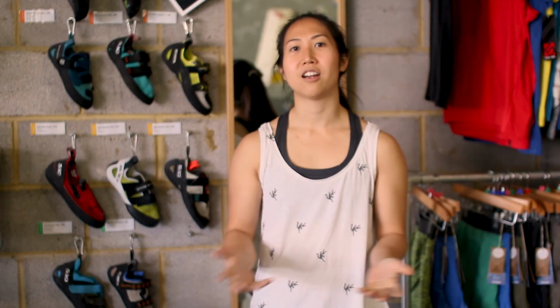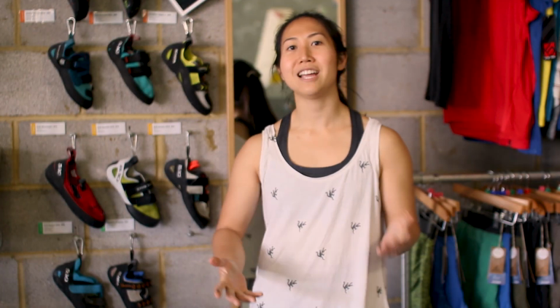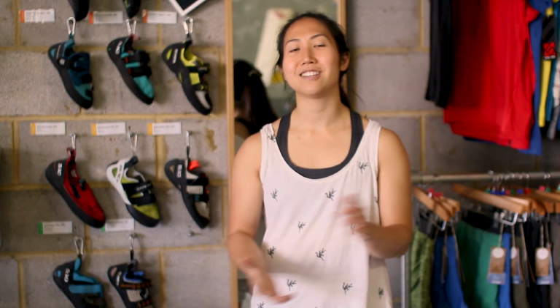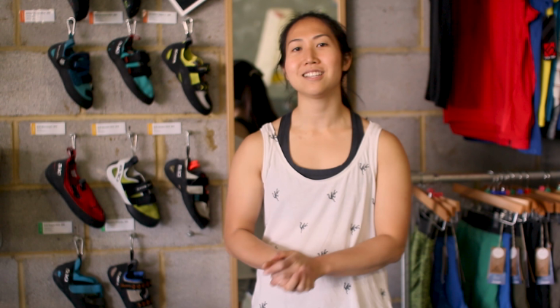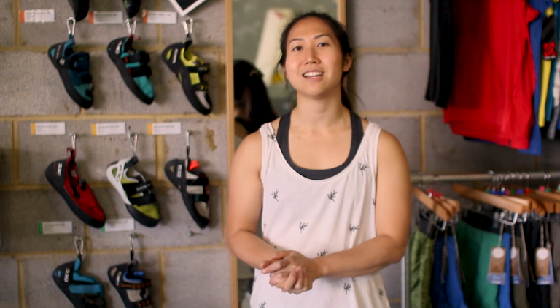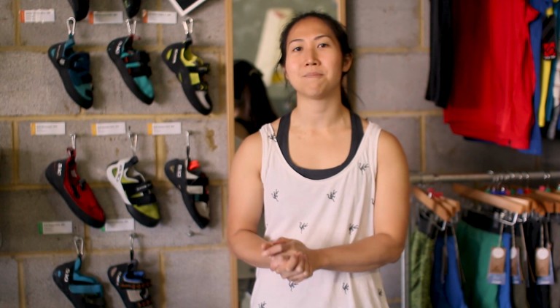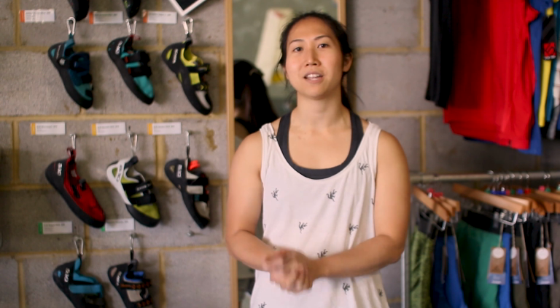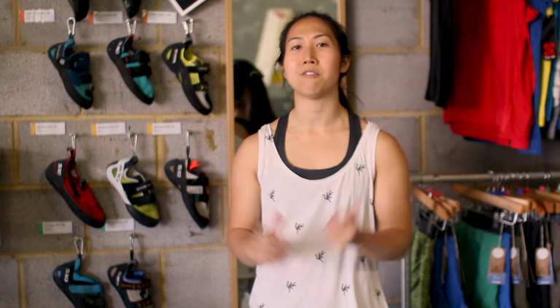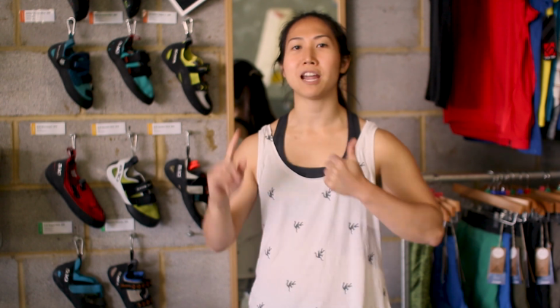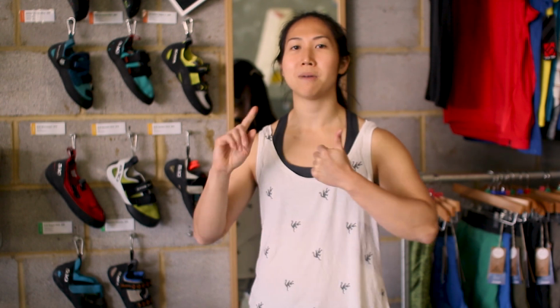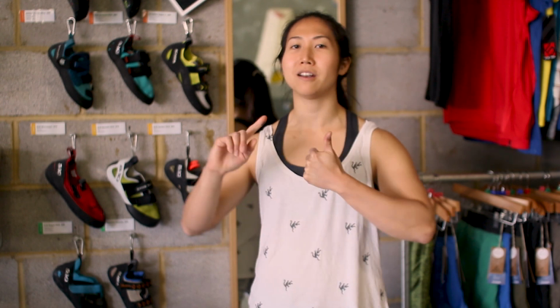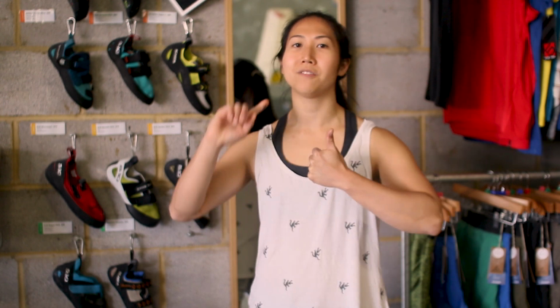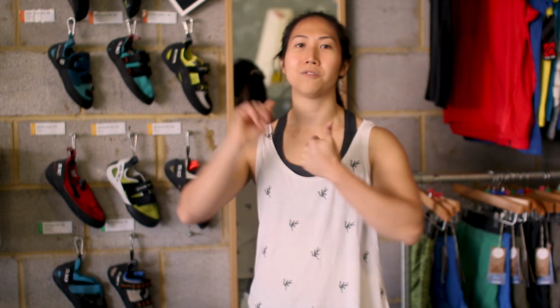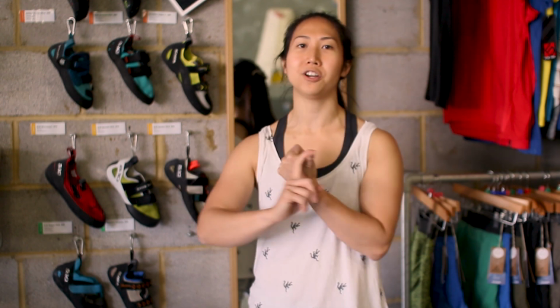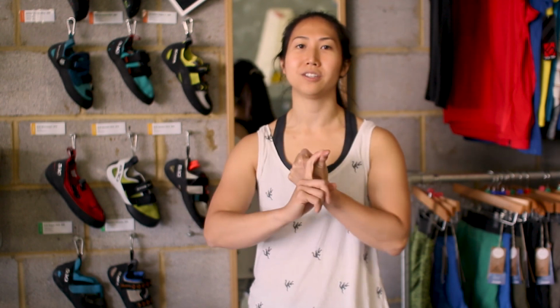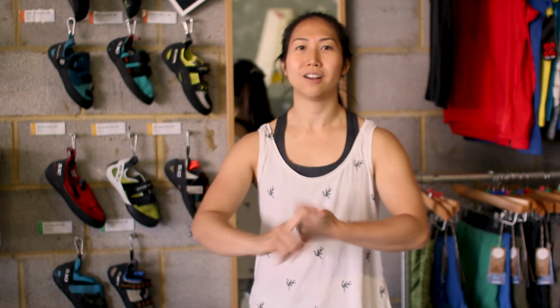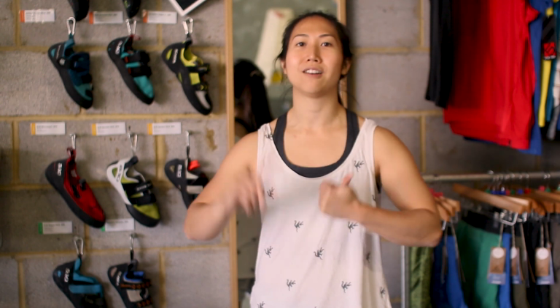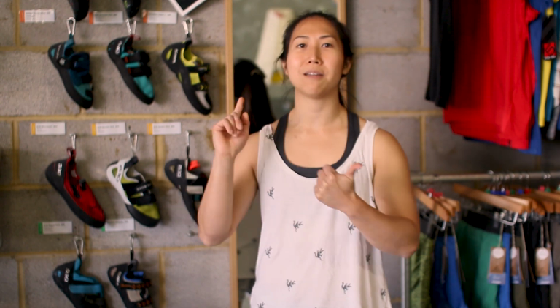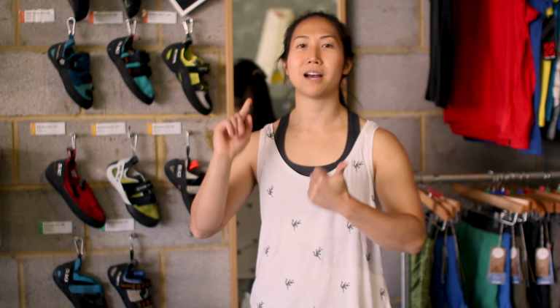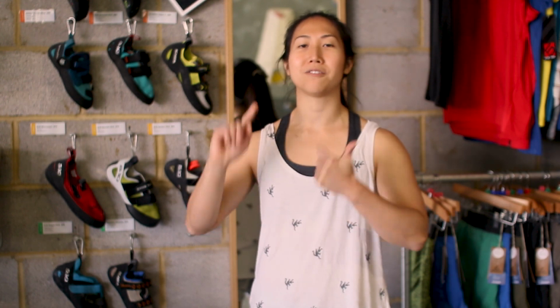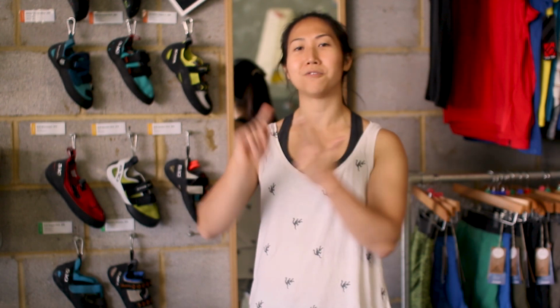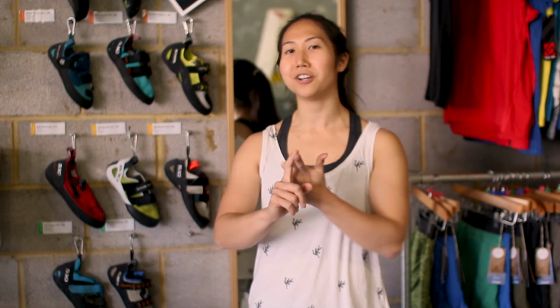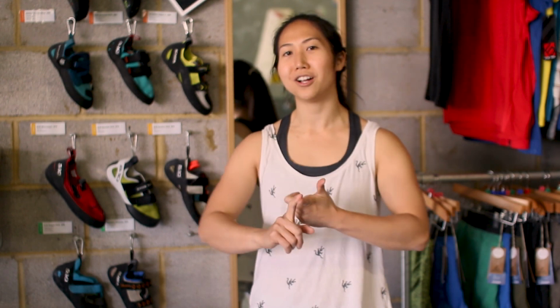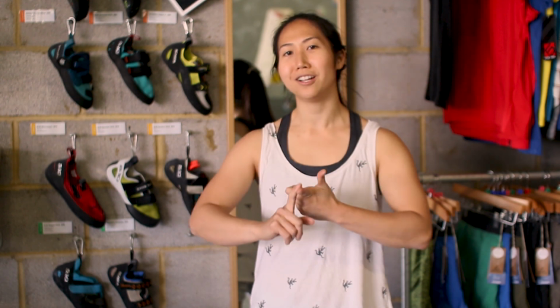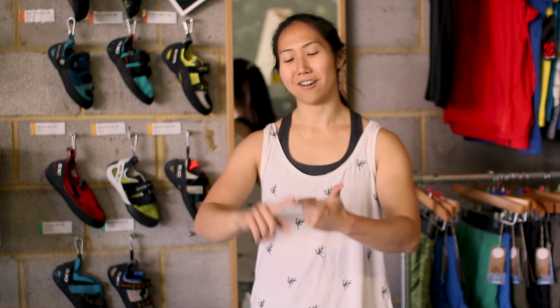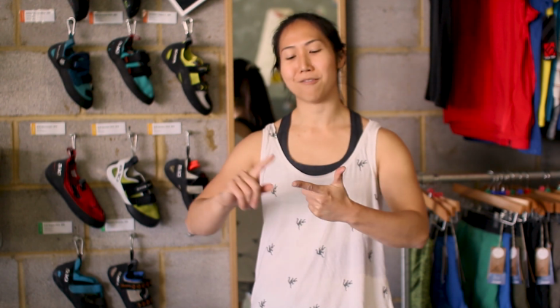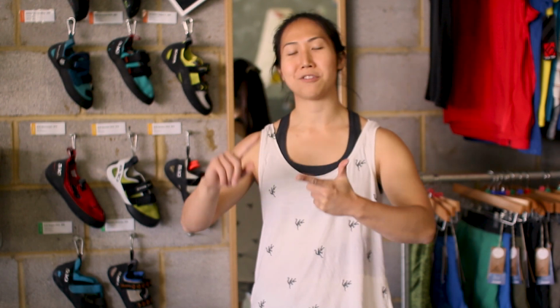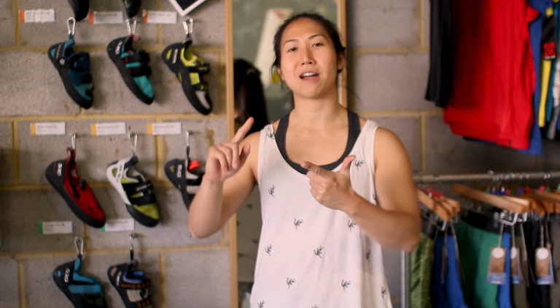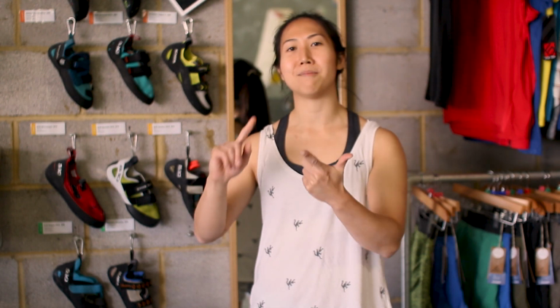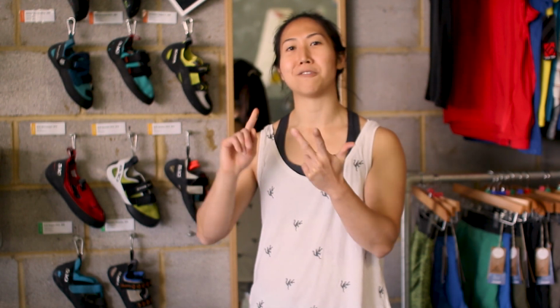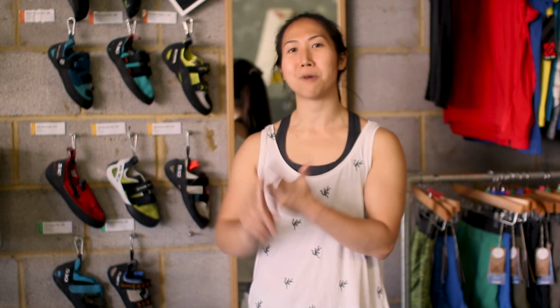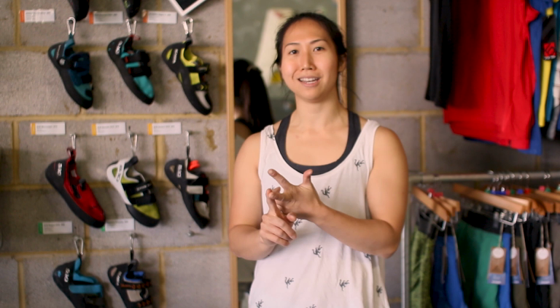Alright, so that's it — that's the victory. Right part of the foot, on the right part of the foothold, with the right amount of weight.